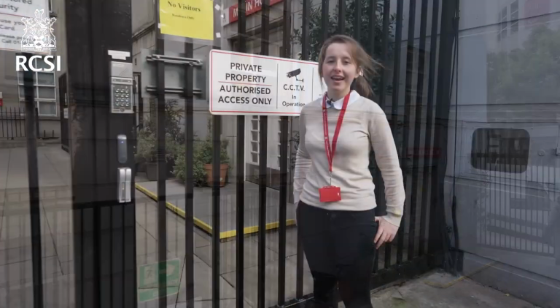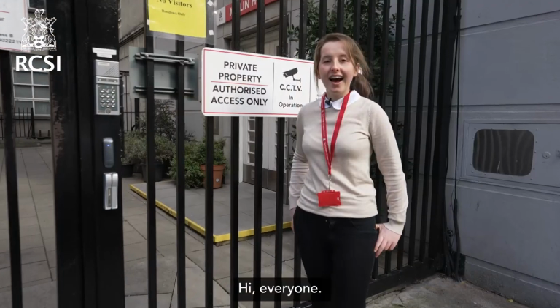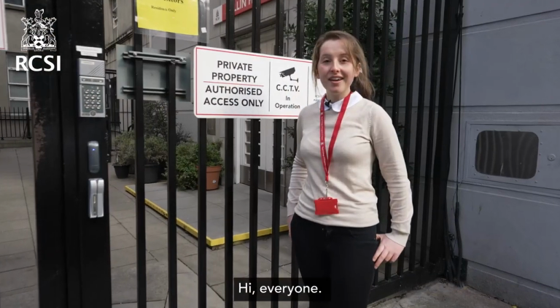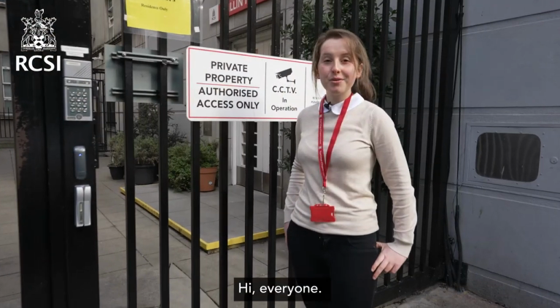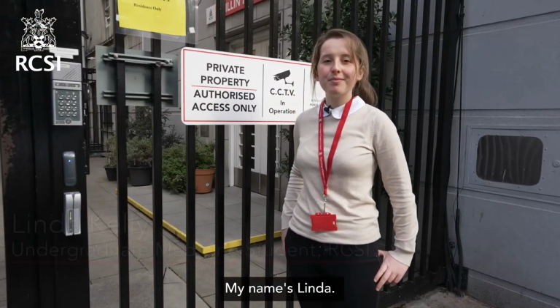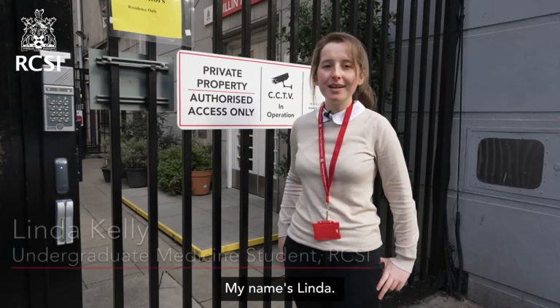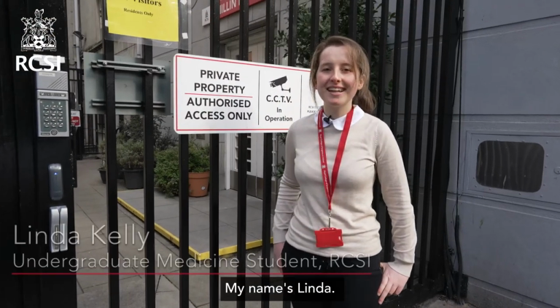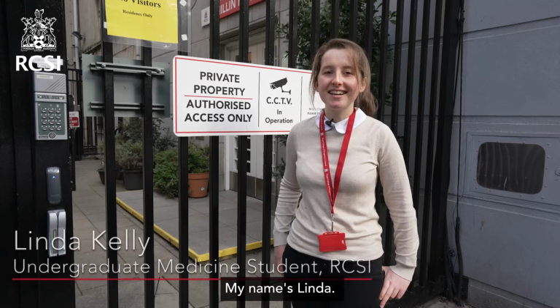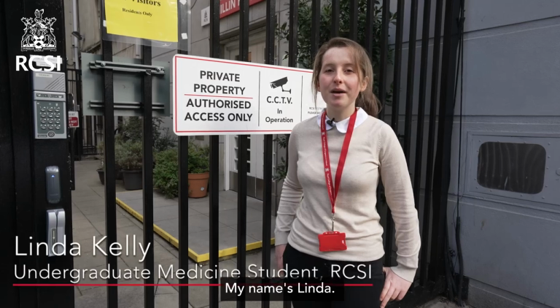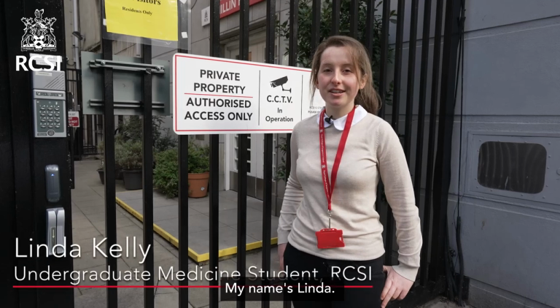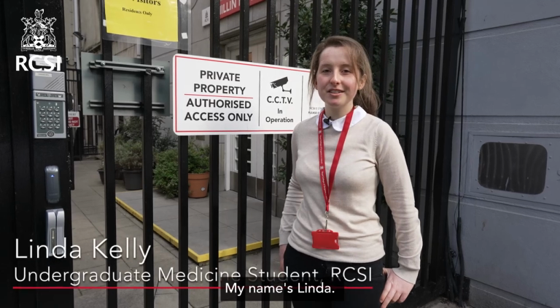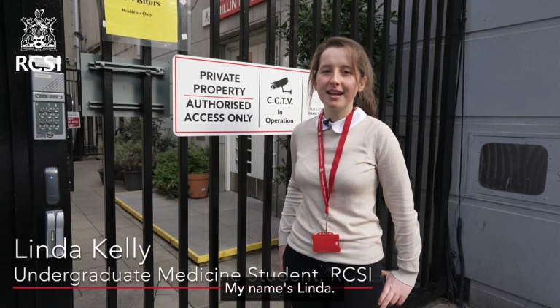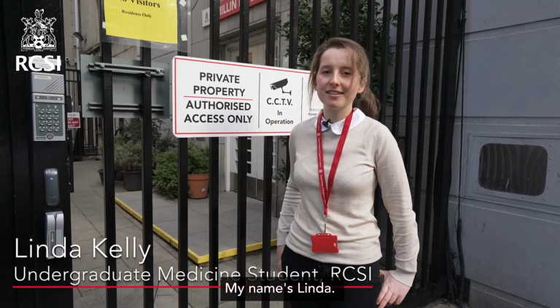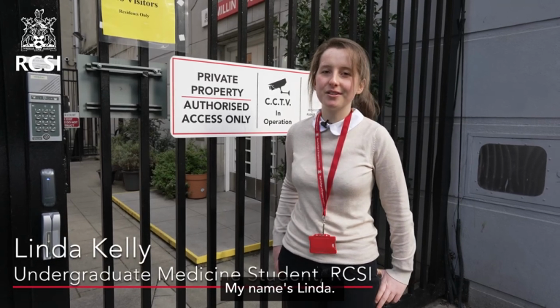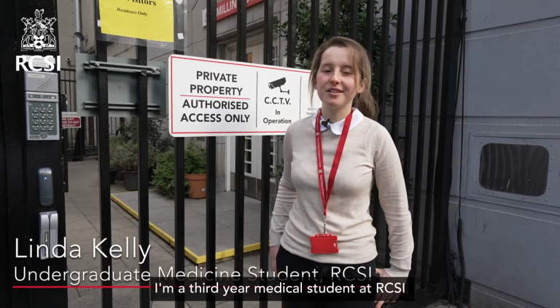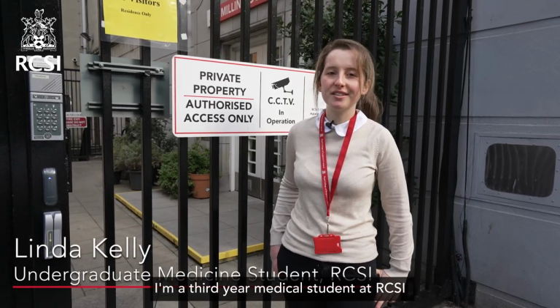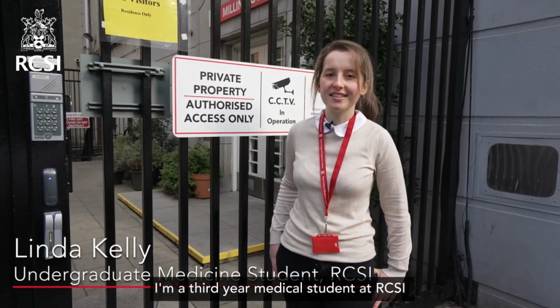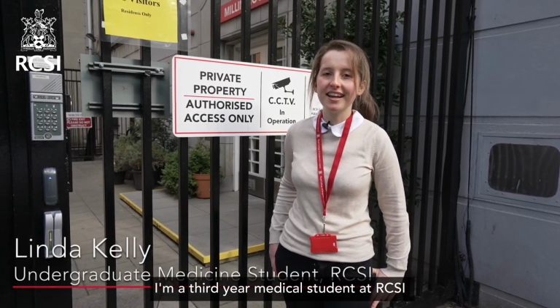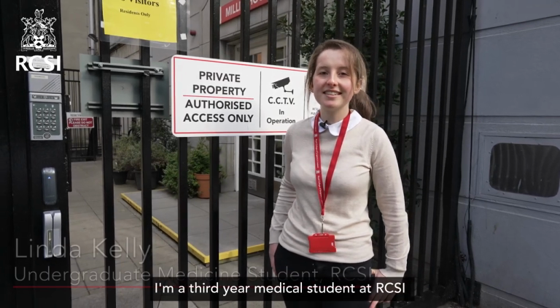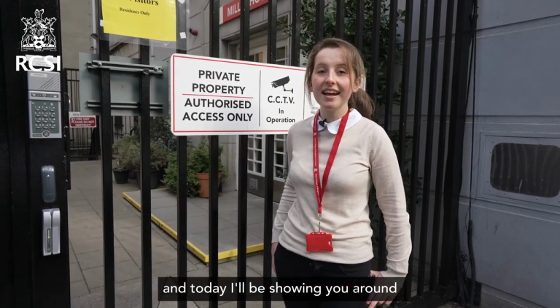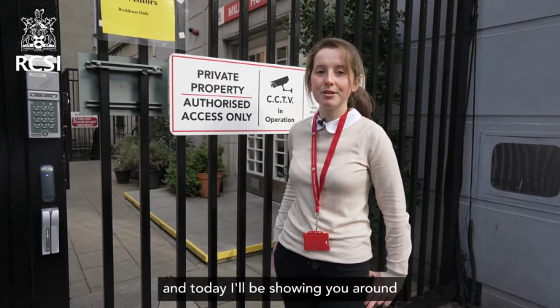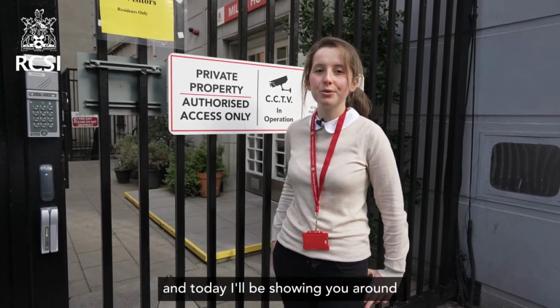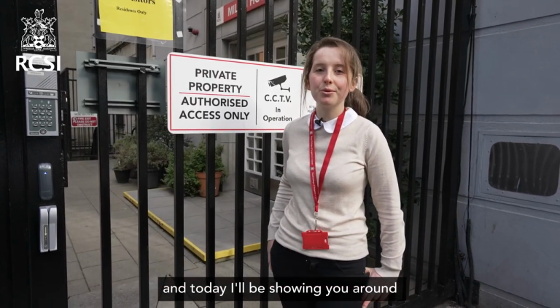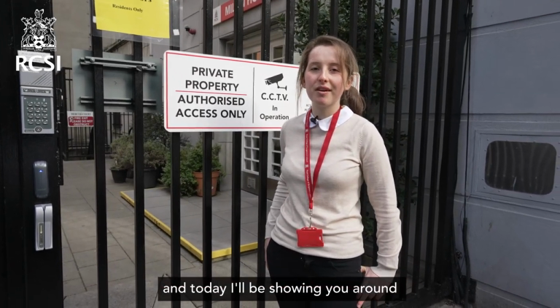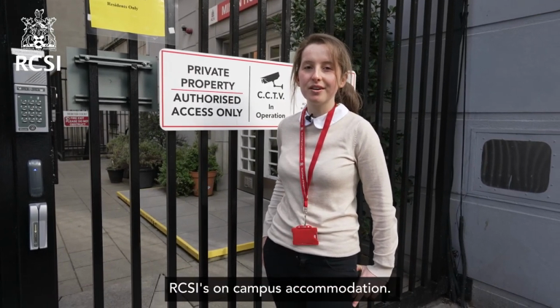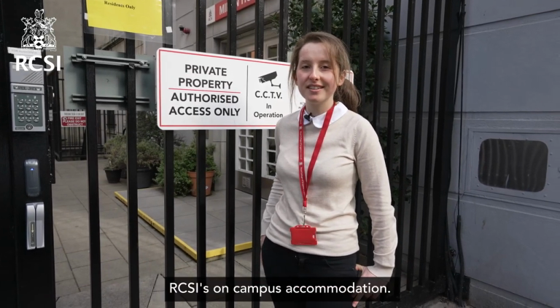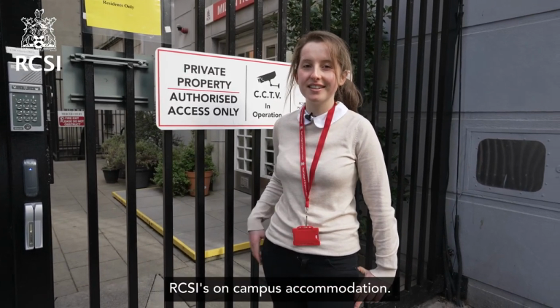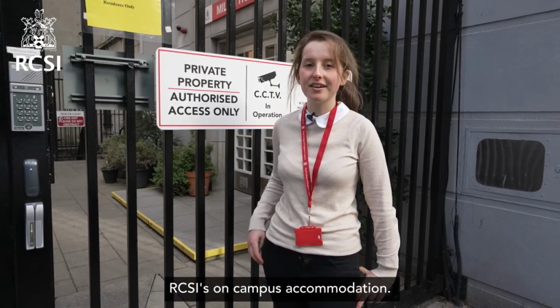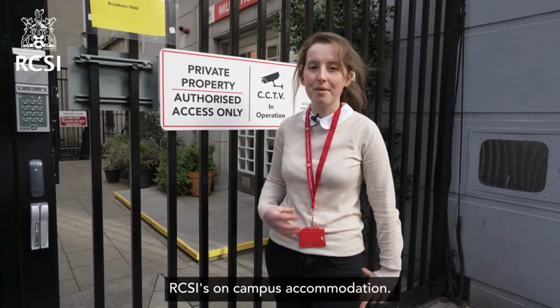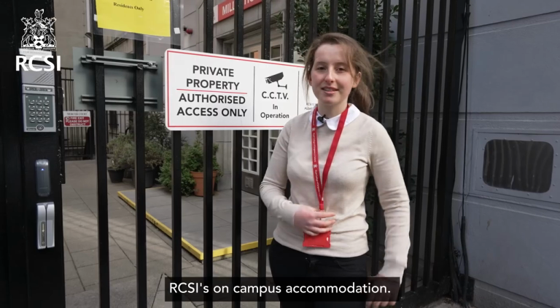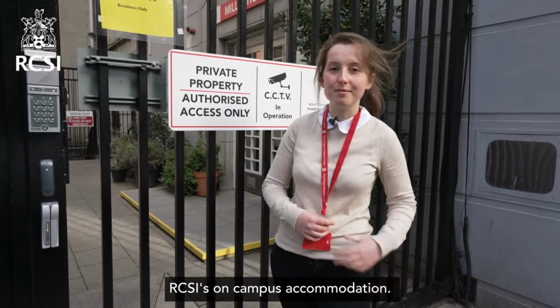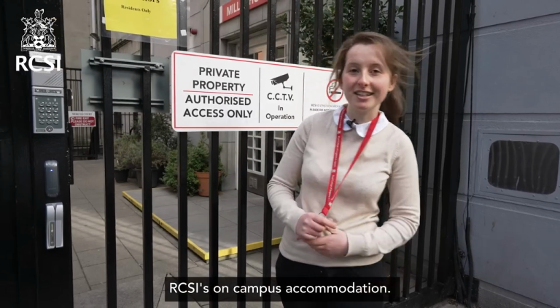Hi everyone, my name's Linda. I'm a third-year medical student at RCSI and today I'll be showing you around RCSI's on-campus accommodations.